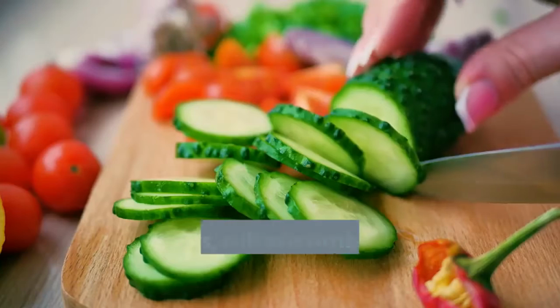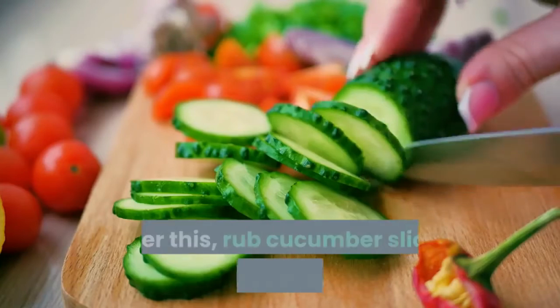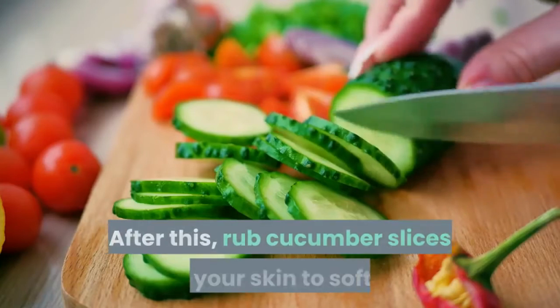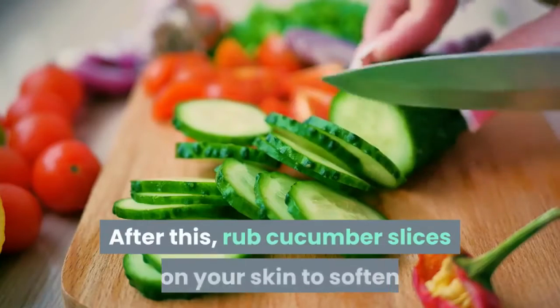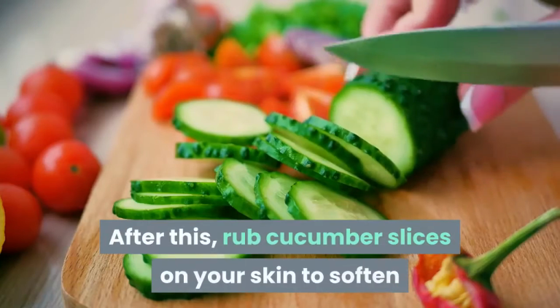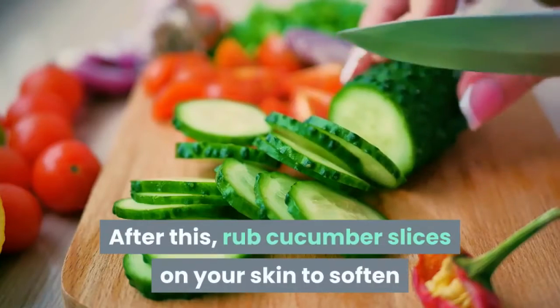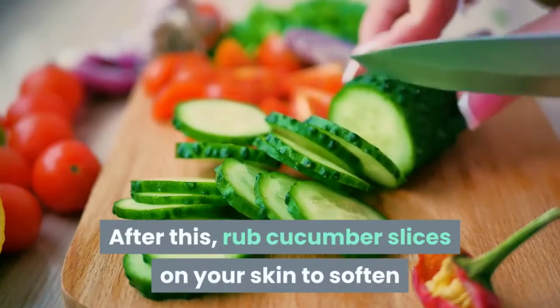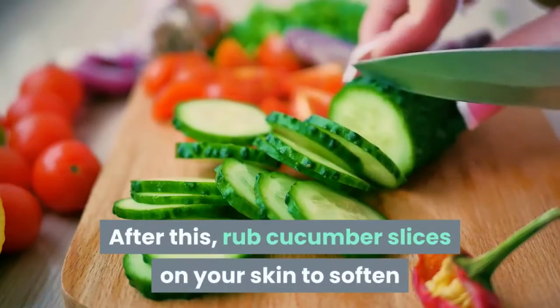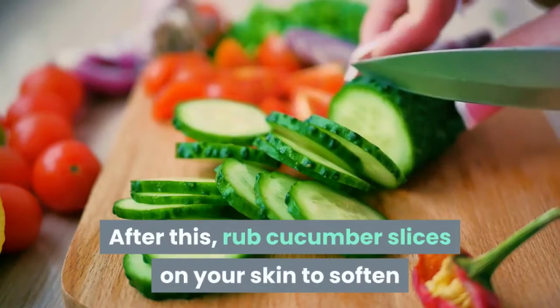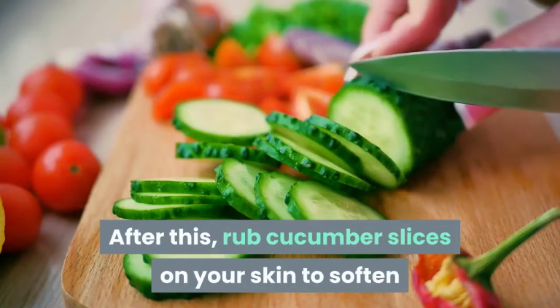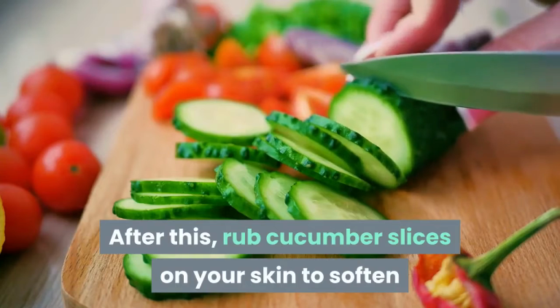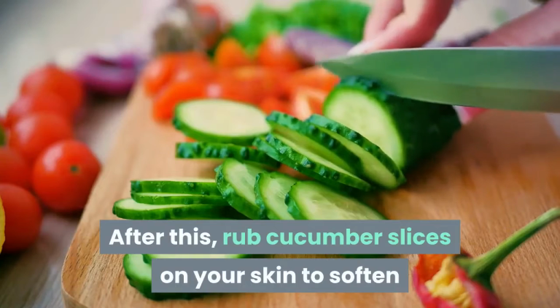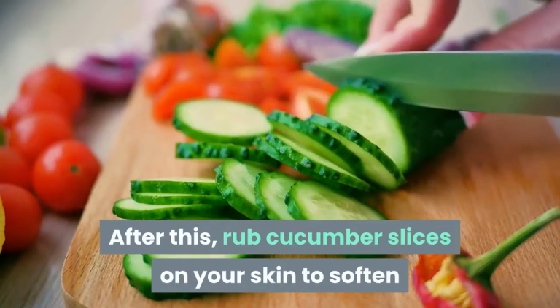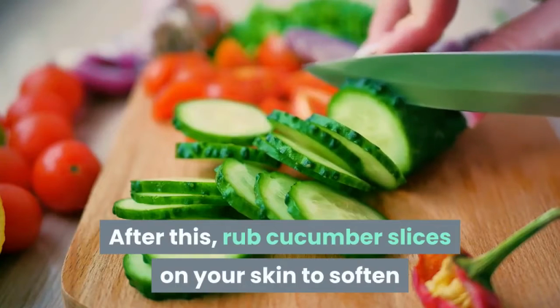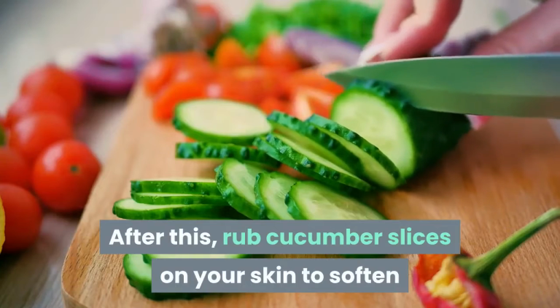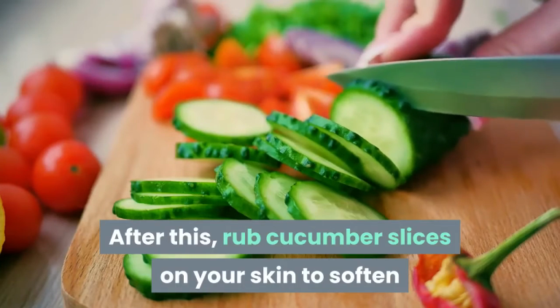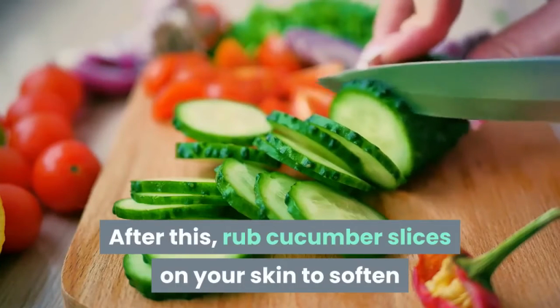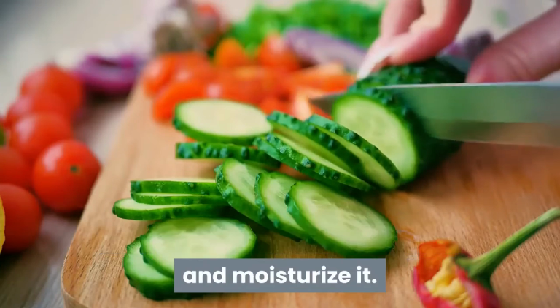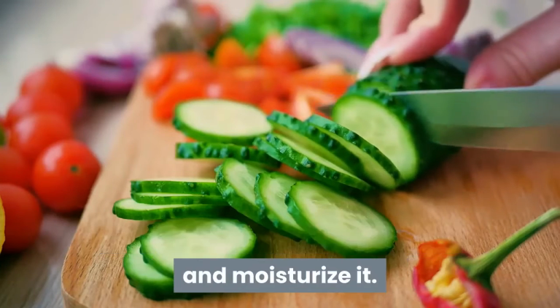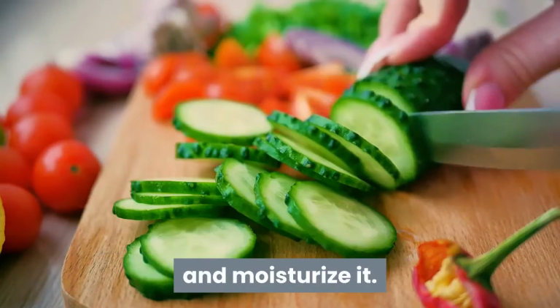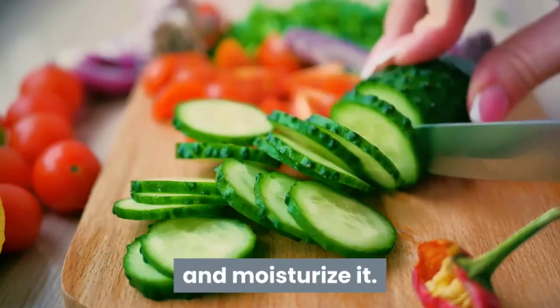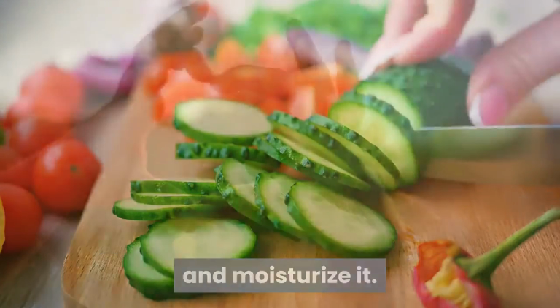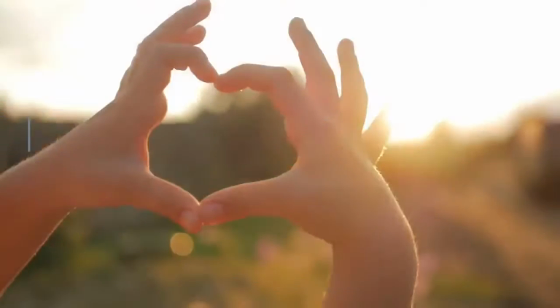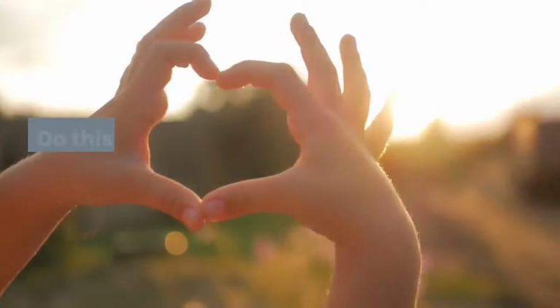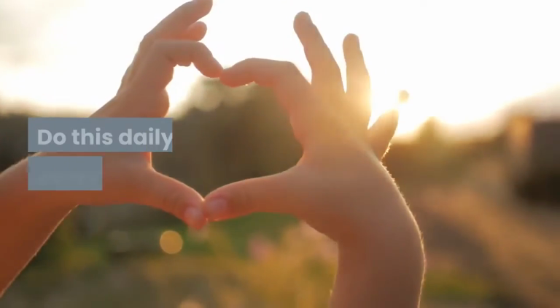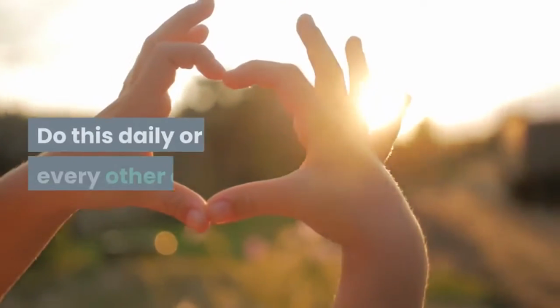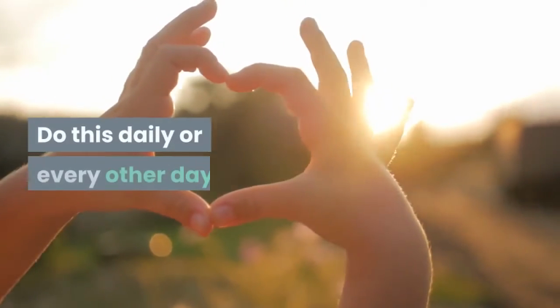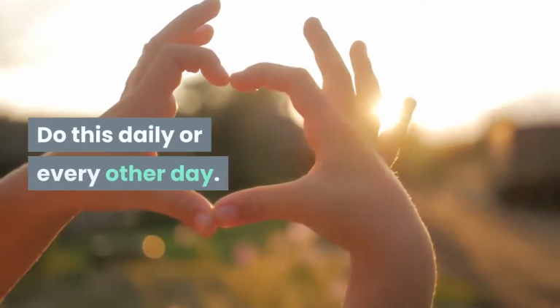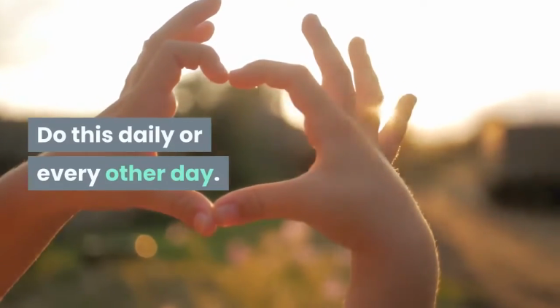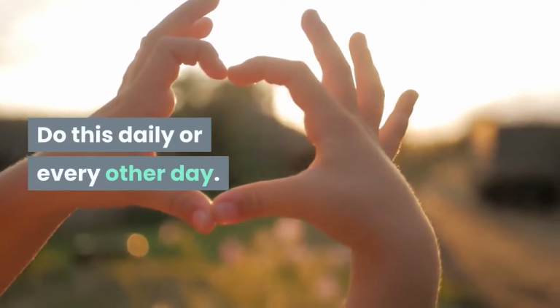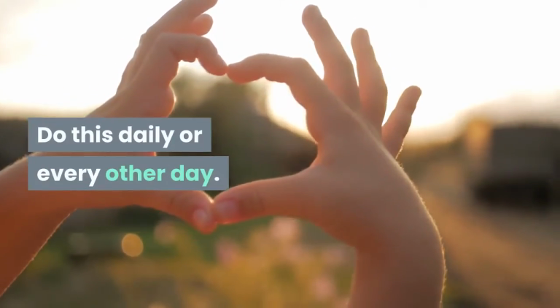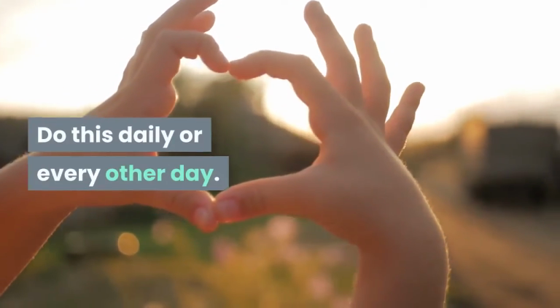After this, rub cucumber slices on your skin to soften and moisturize it. Do this daily or every other day.